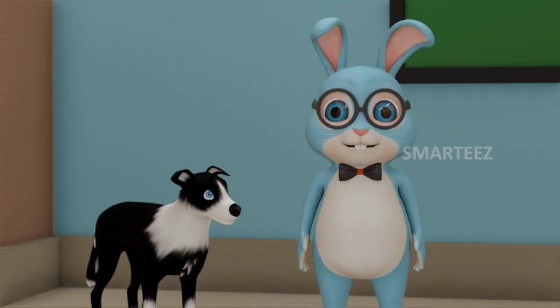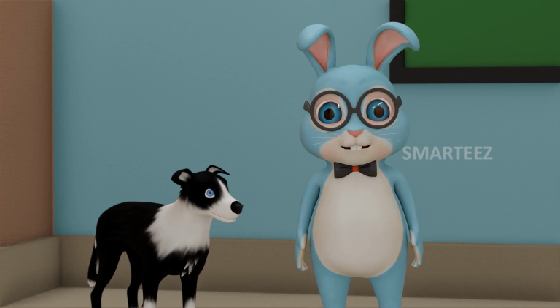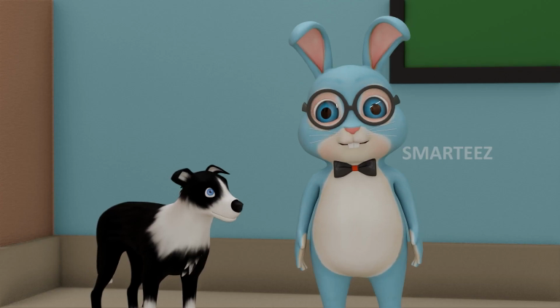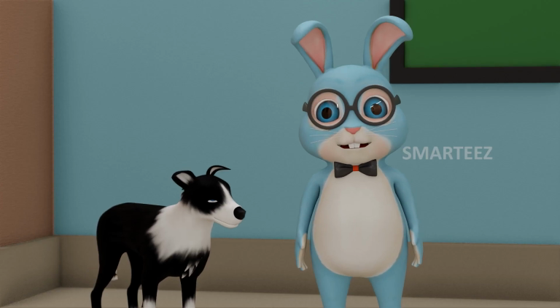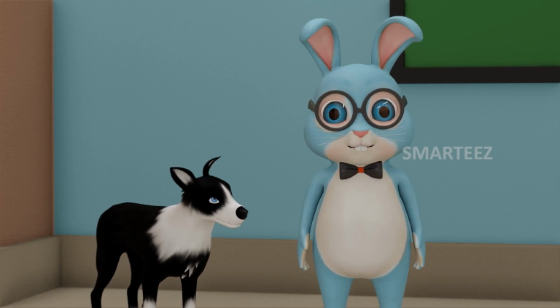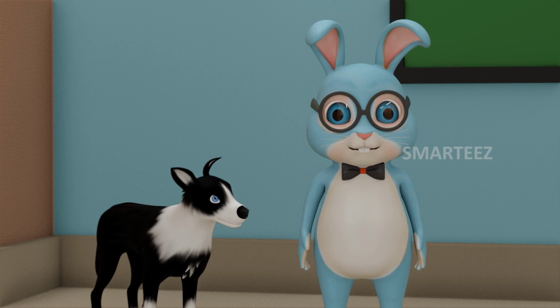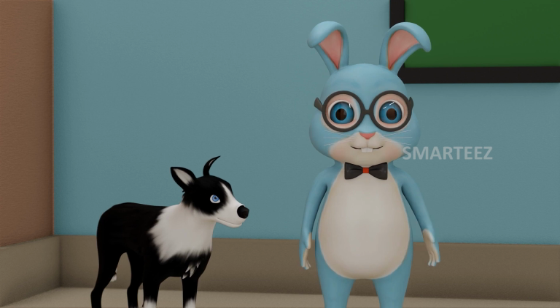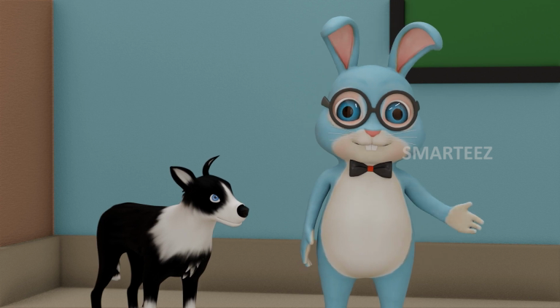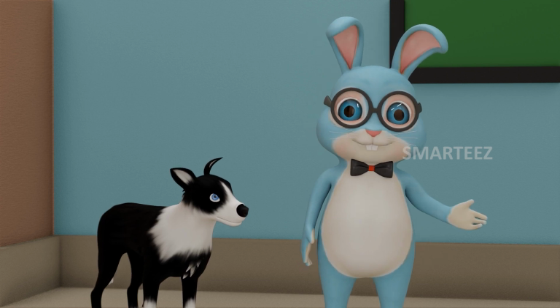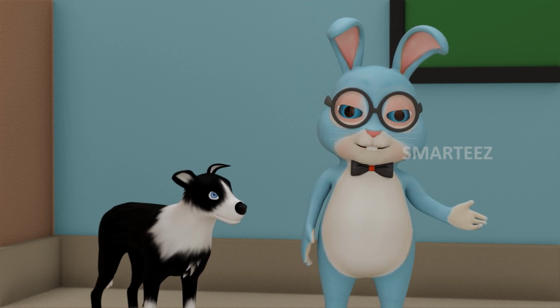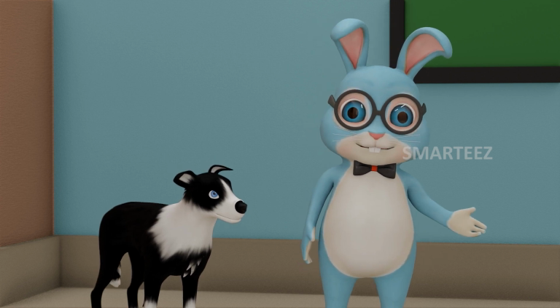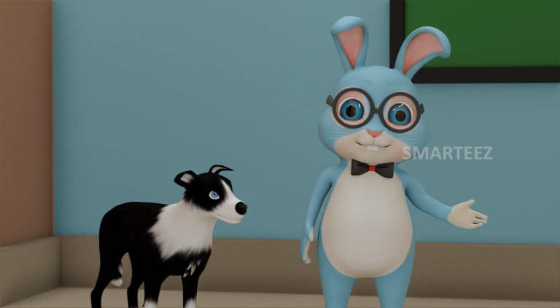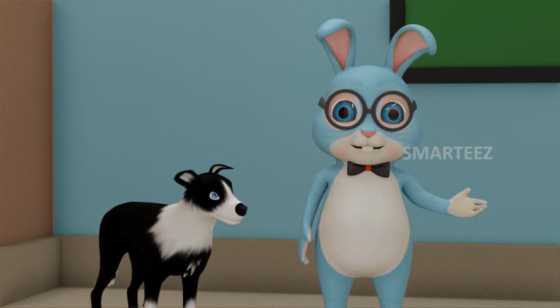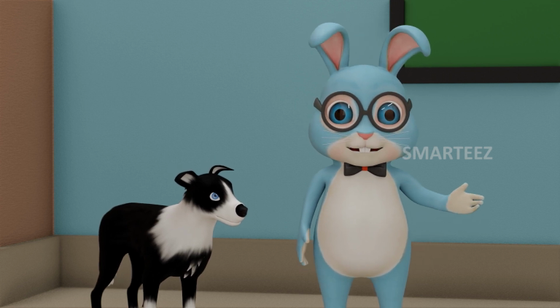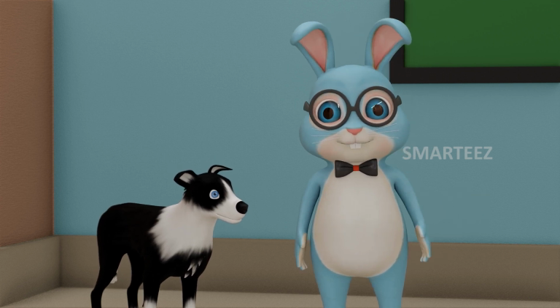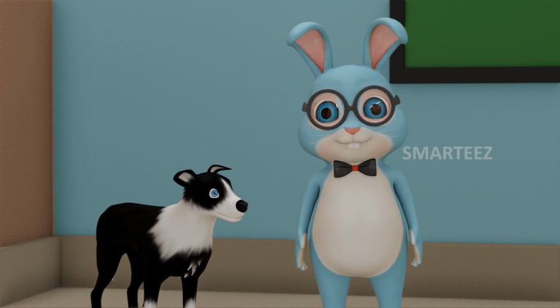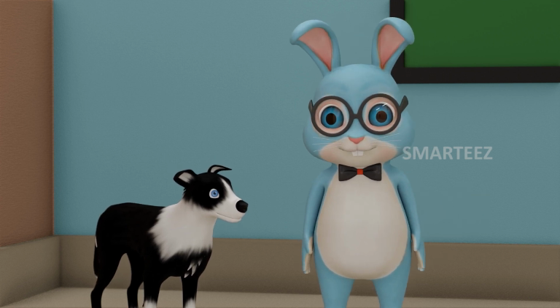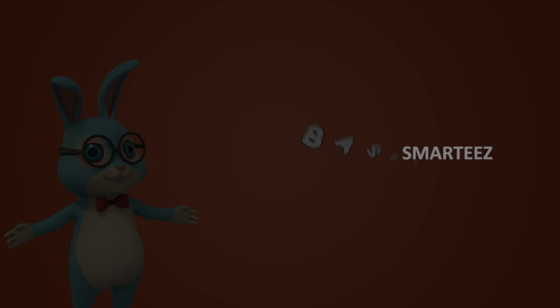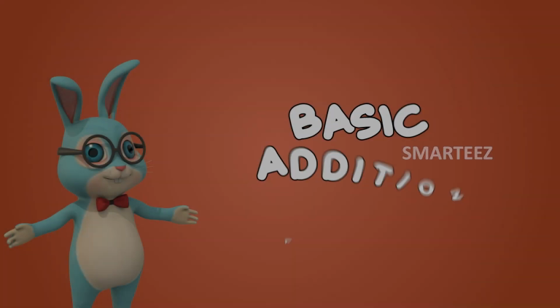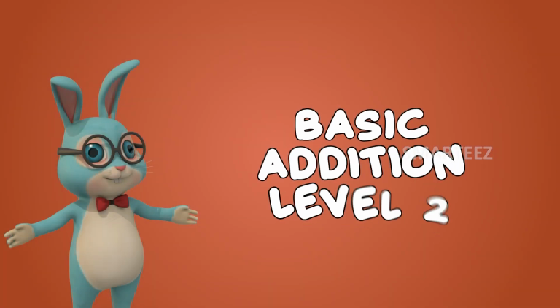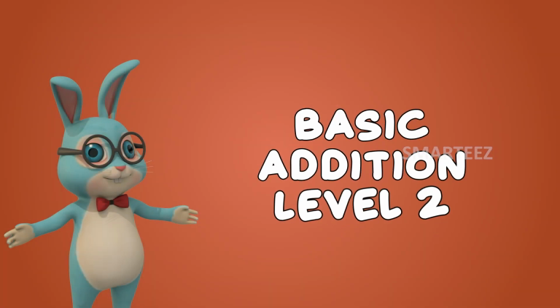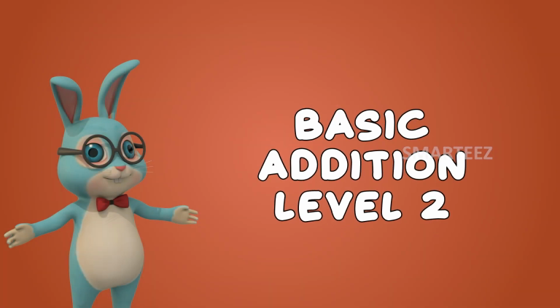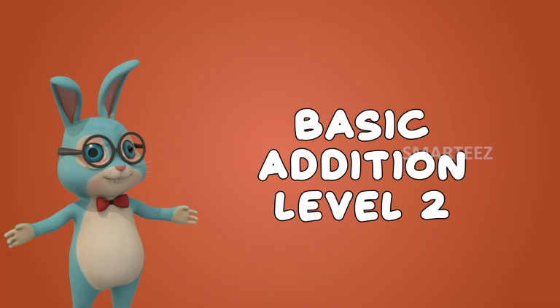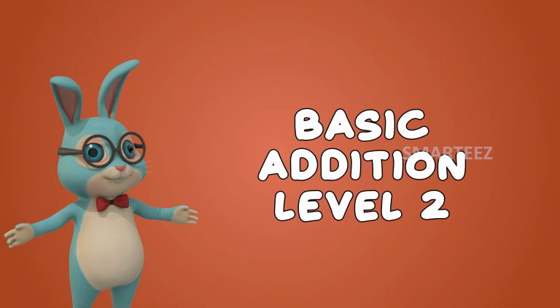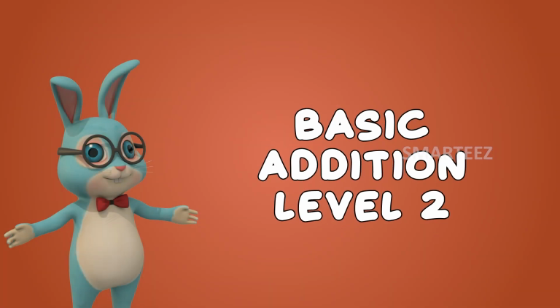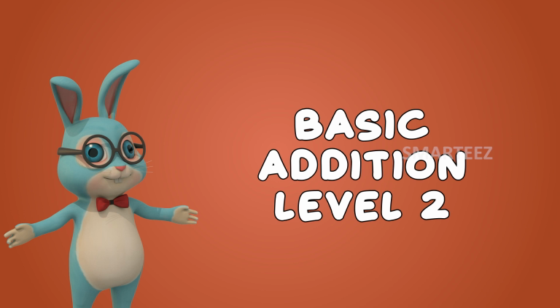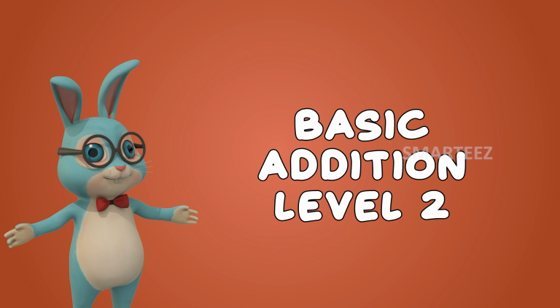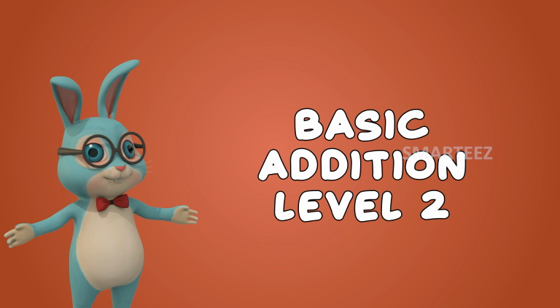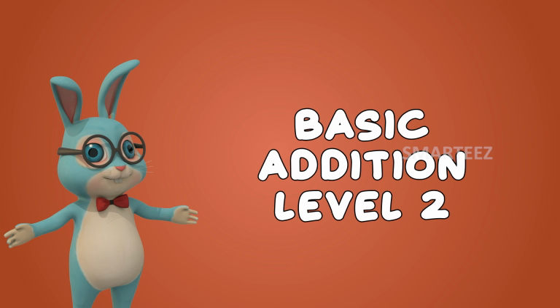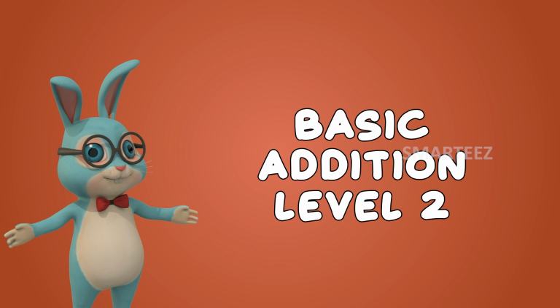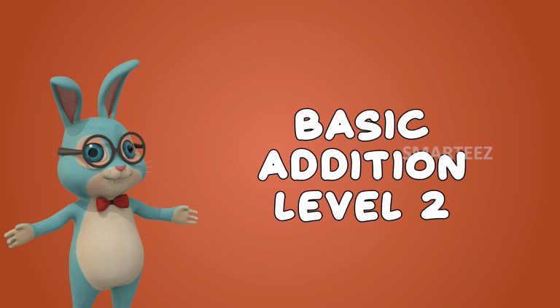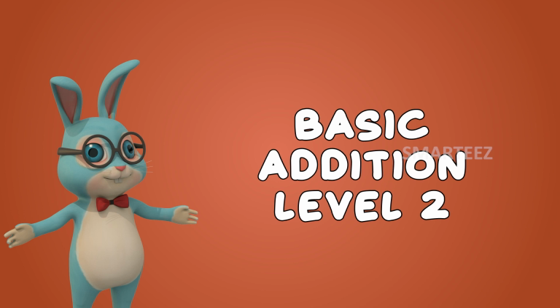That's all we have on simple basic addition. Basic addition level 2.